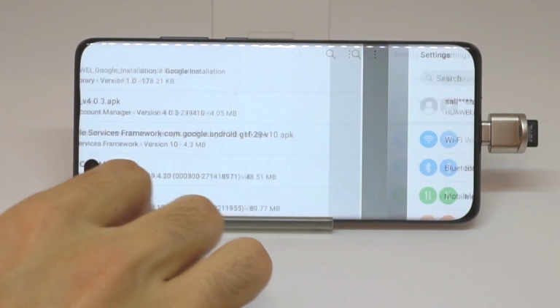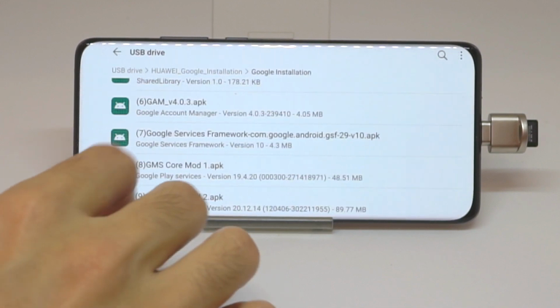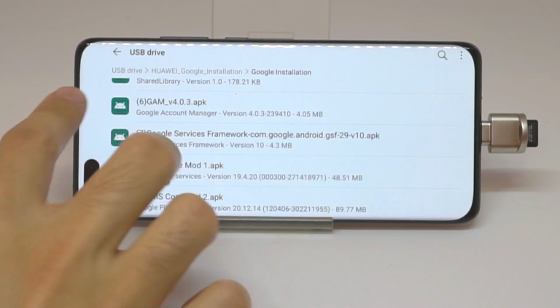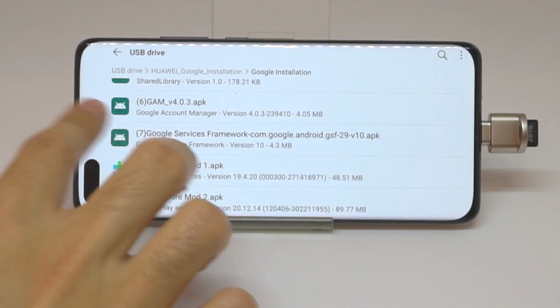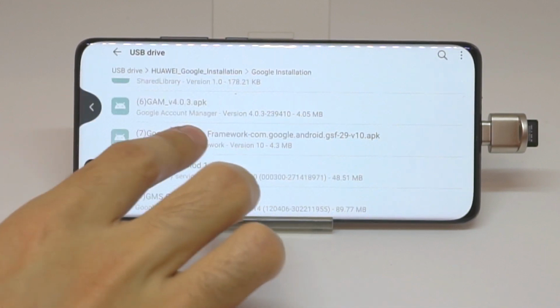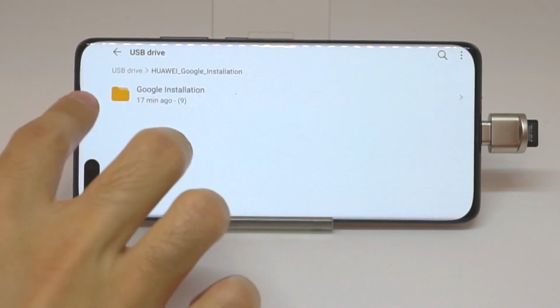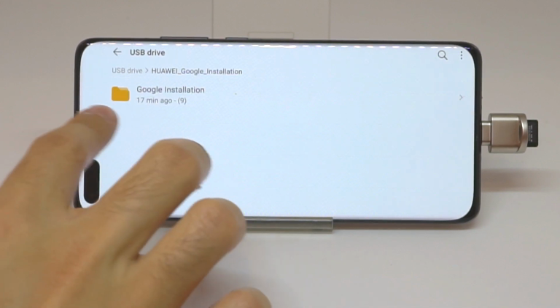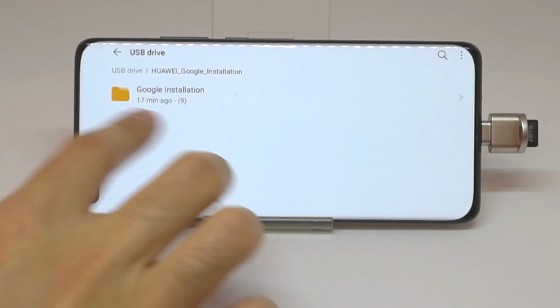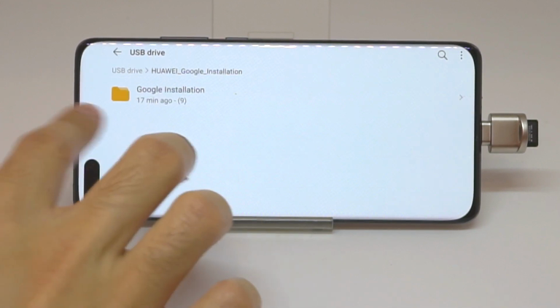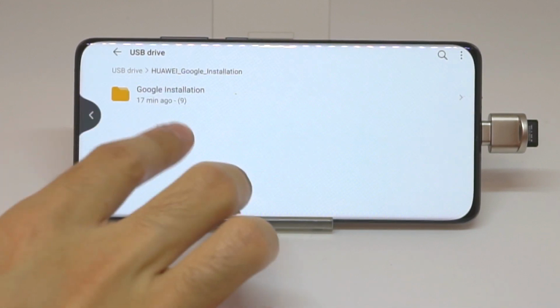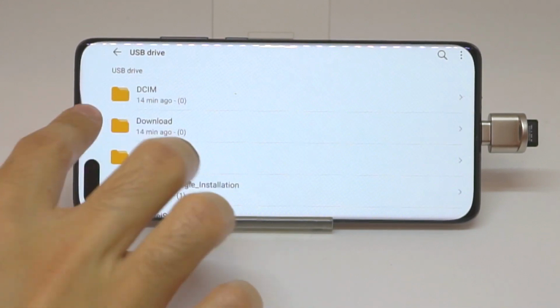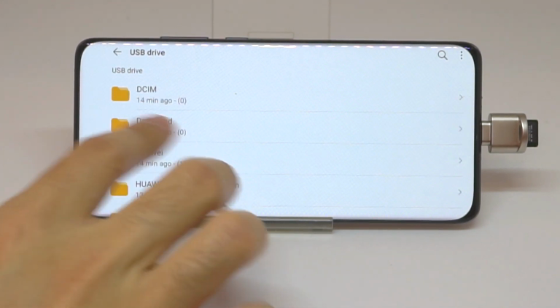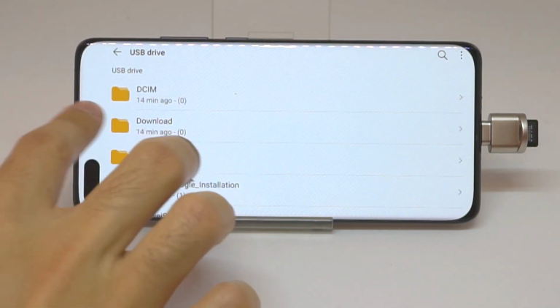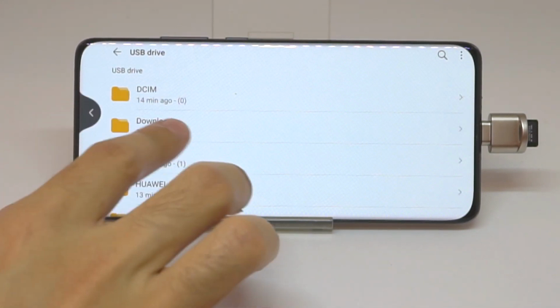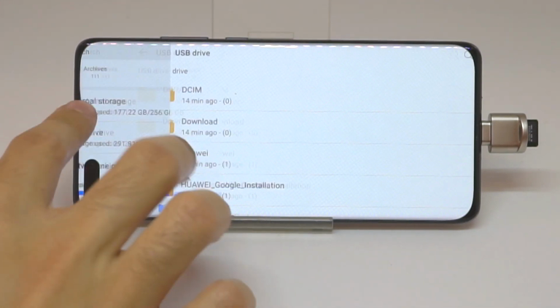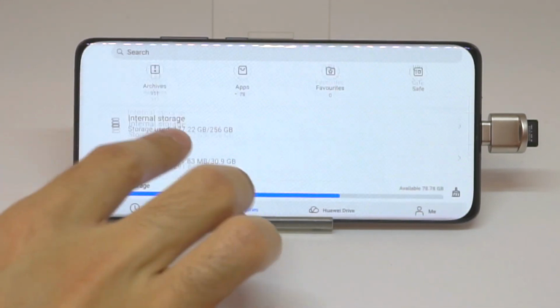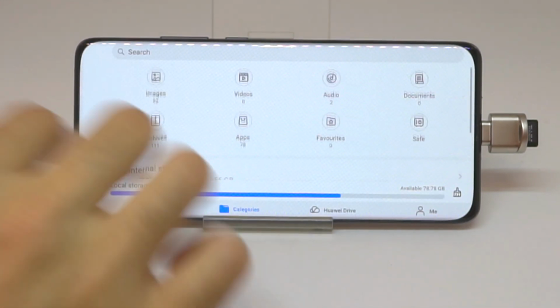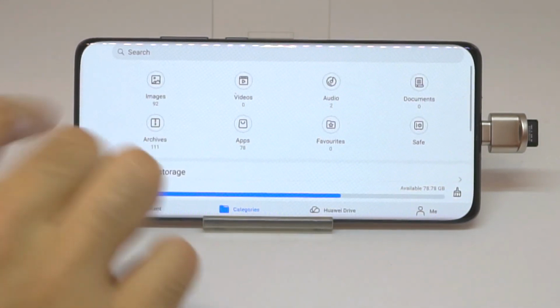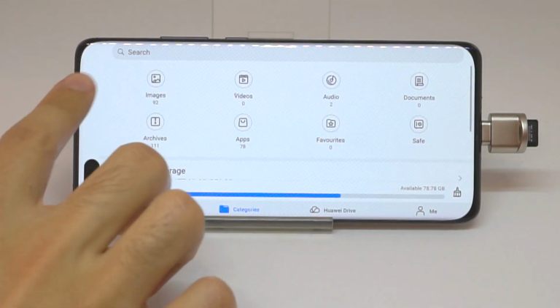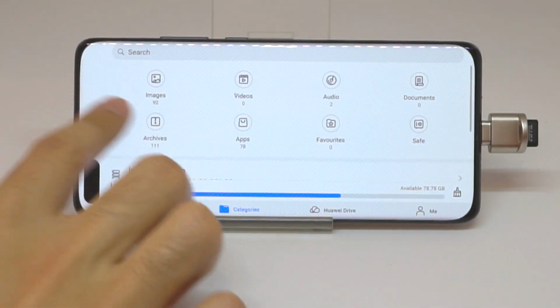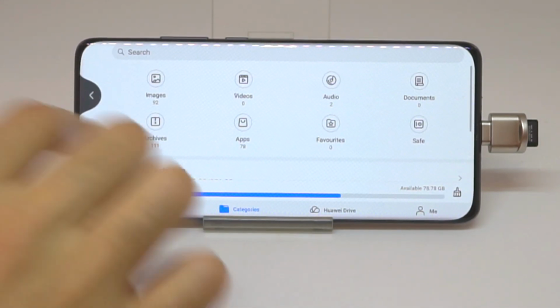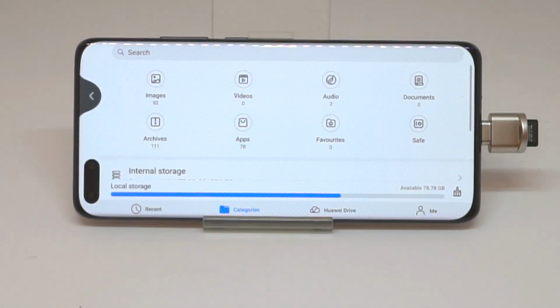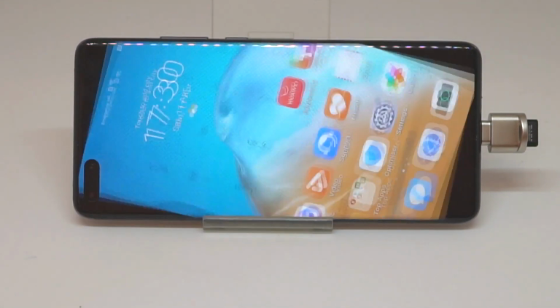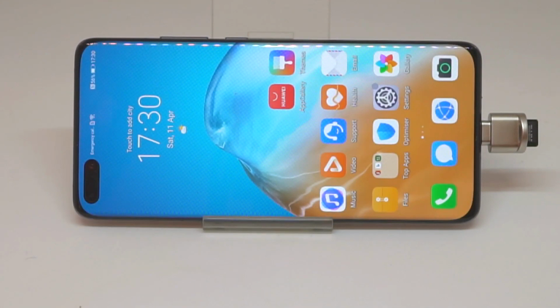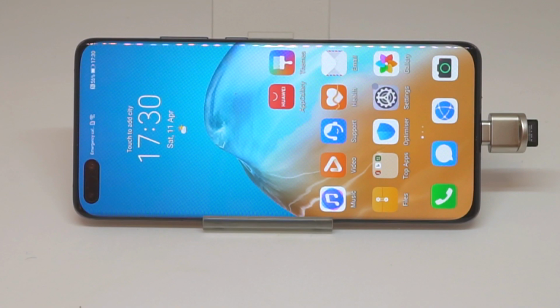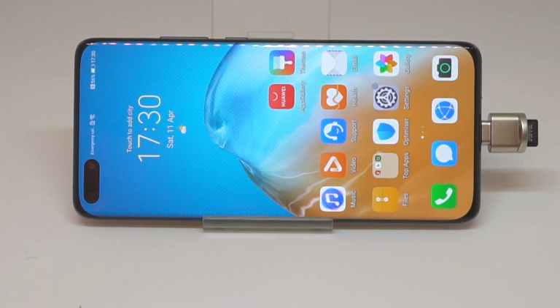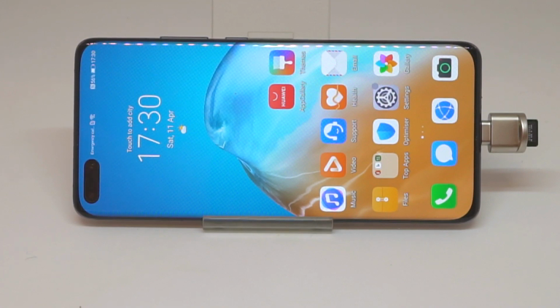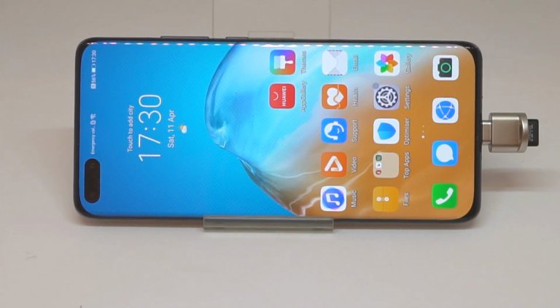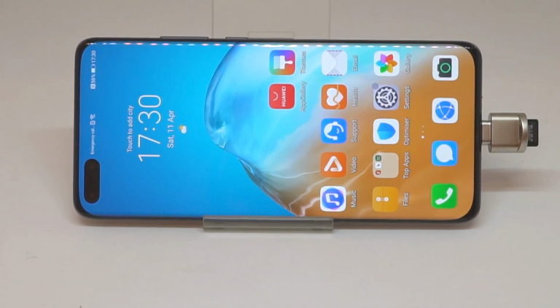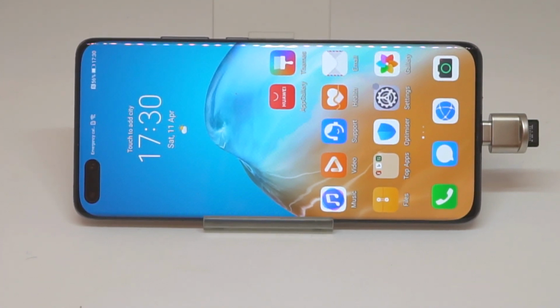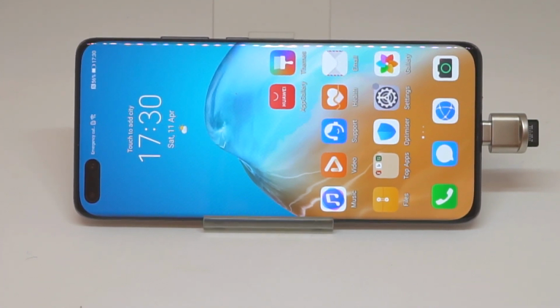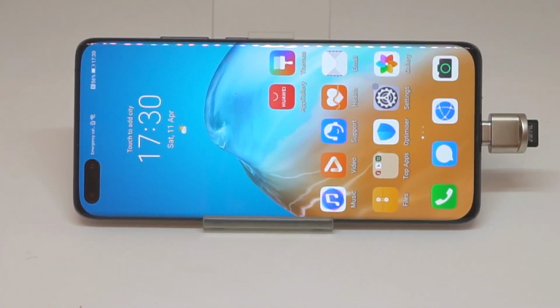Once you get it working, you at least have Google Play working. Hopefully this video was useful — have a great day and goodbye.